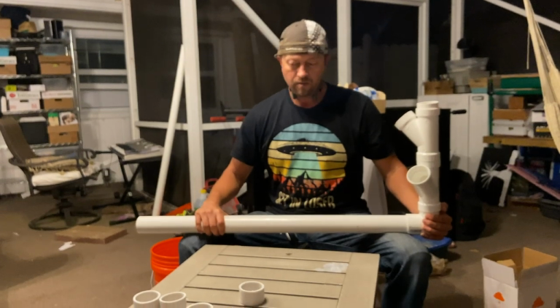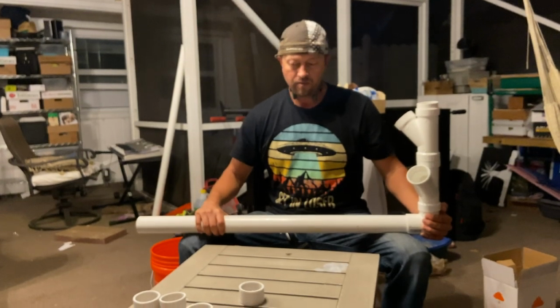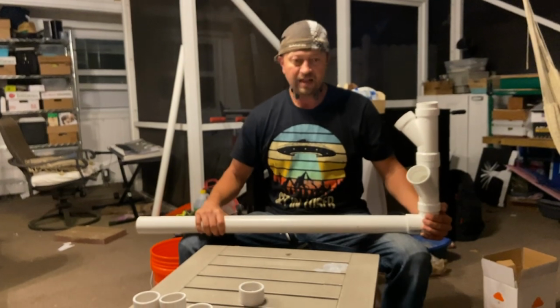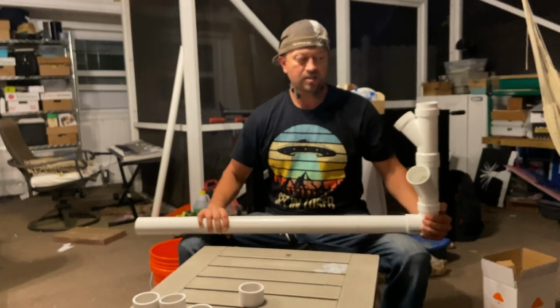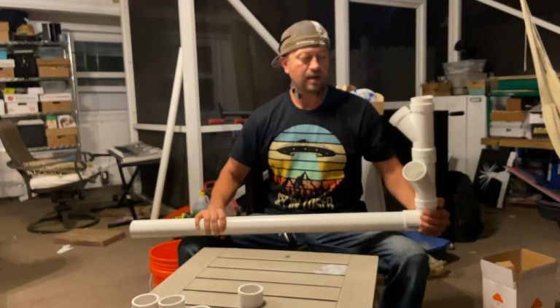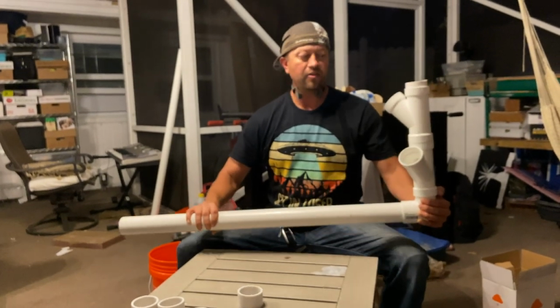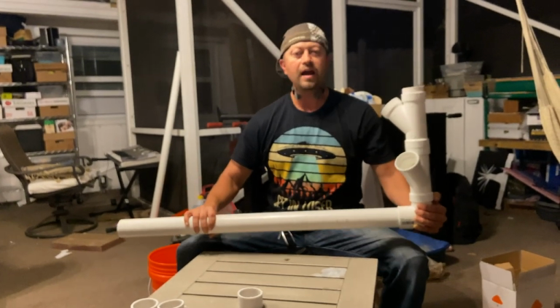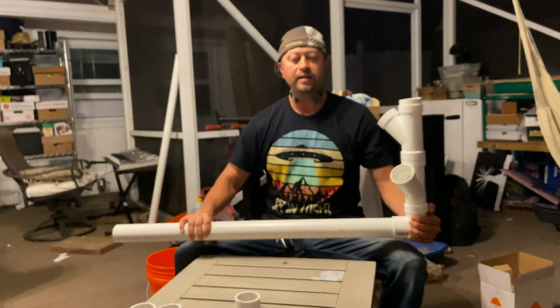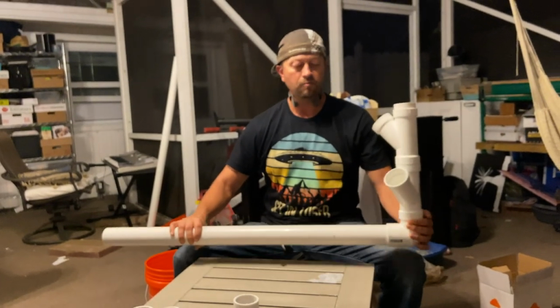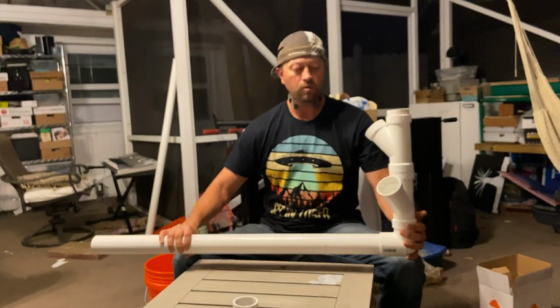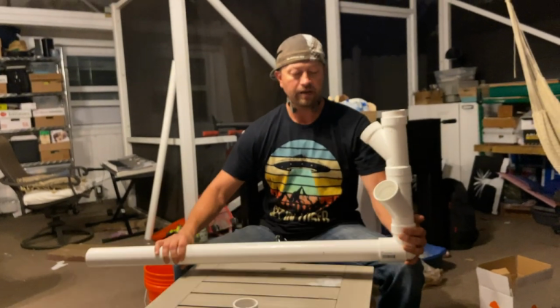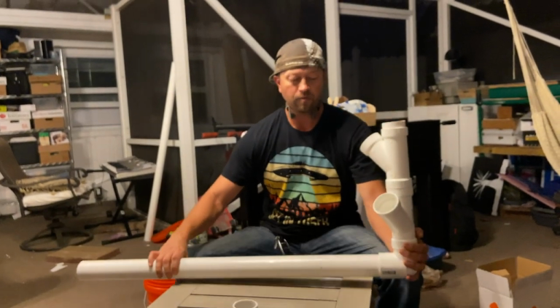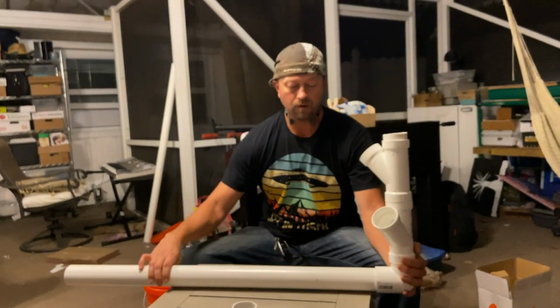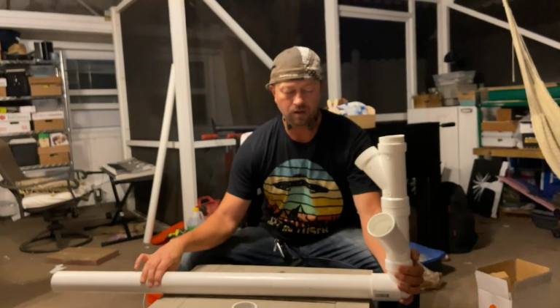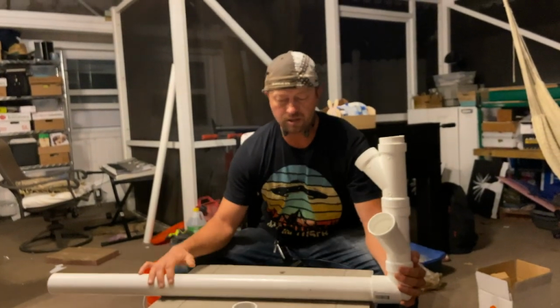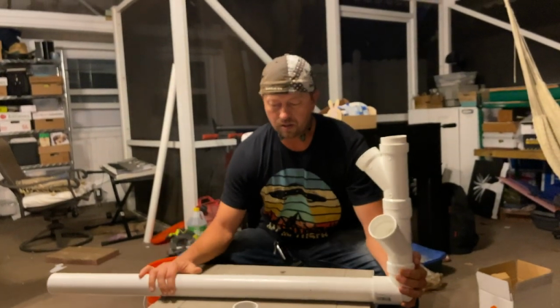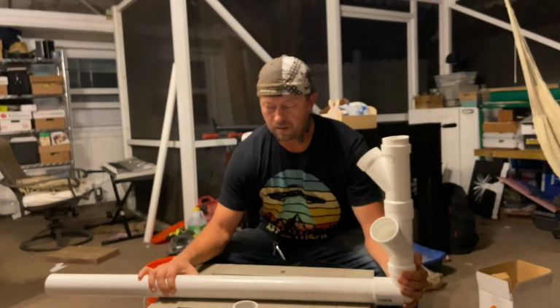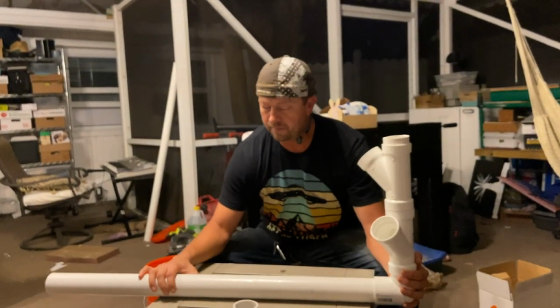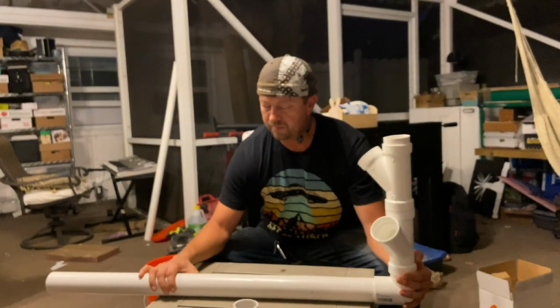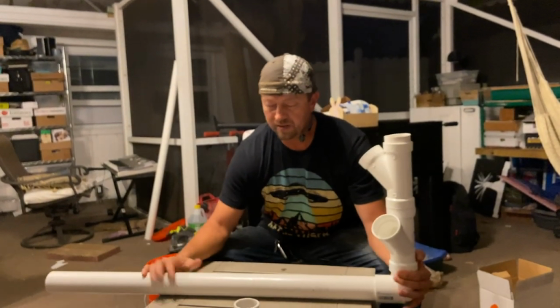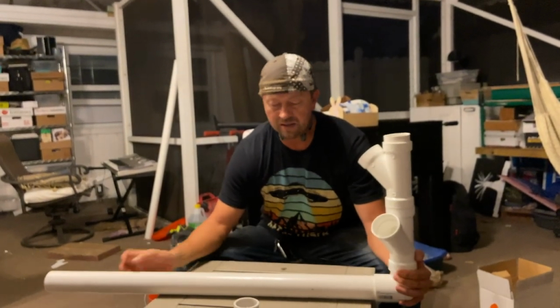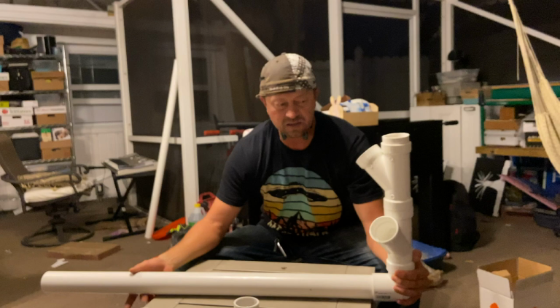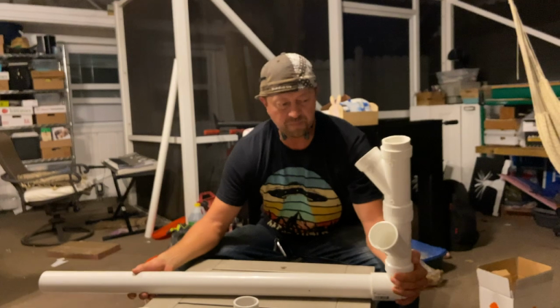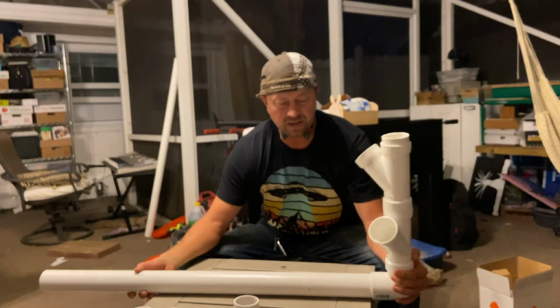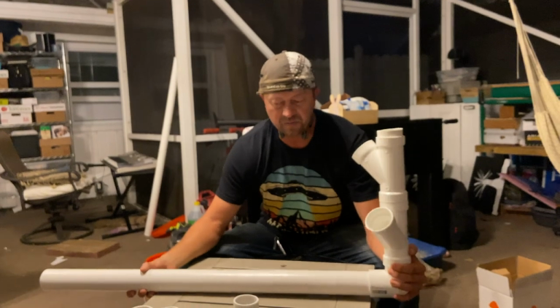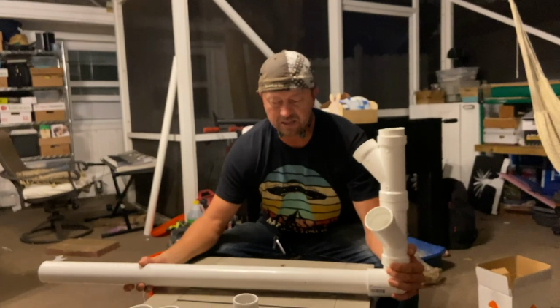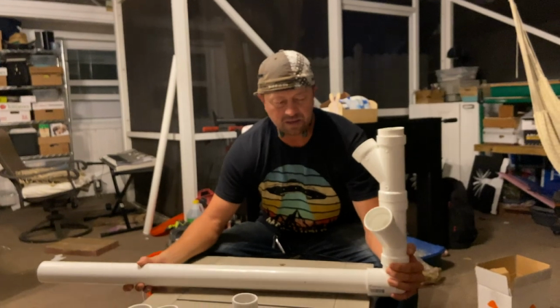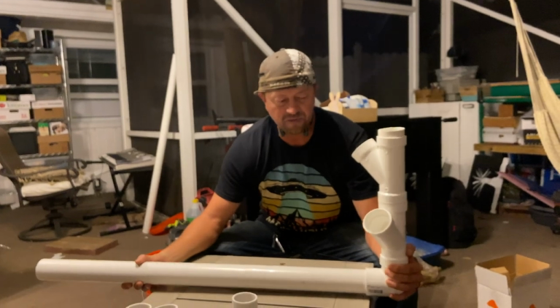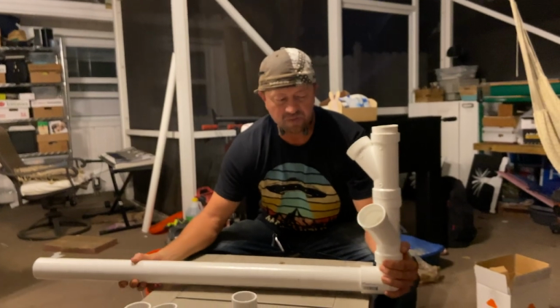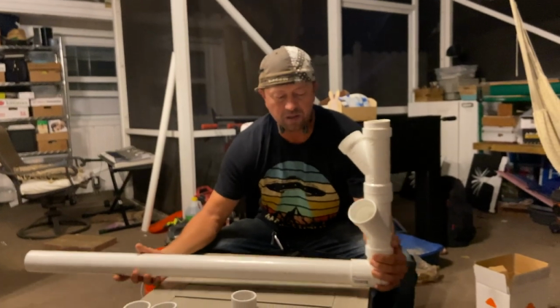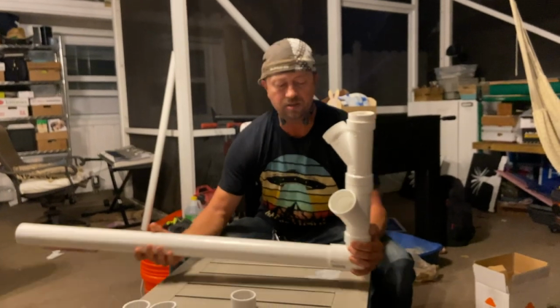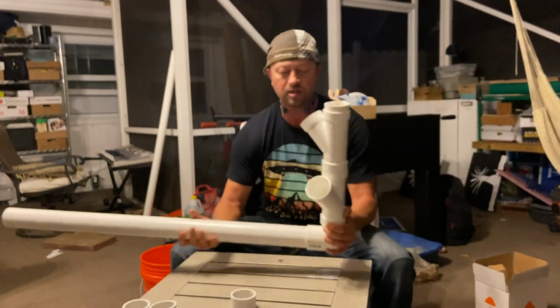So that's kind of the idea of what we're looking for. That's basically the first build — I just wanted to give you a look-see as to how we're actually building the tower itself.